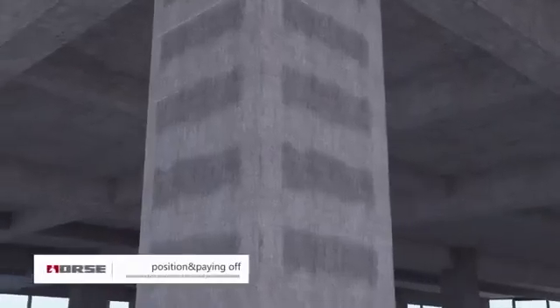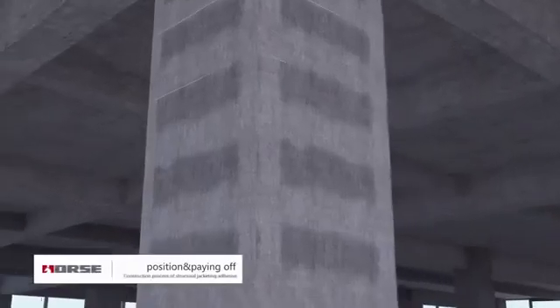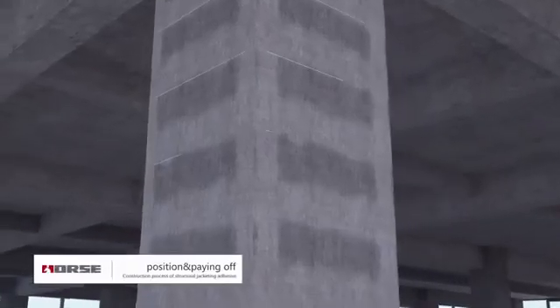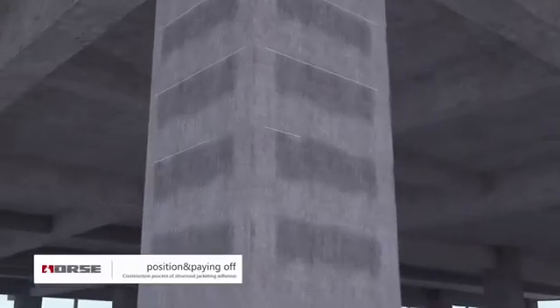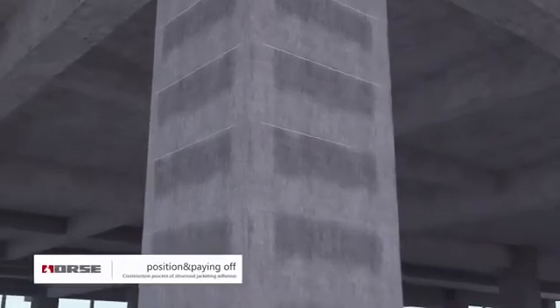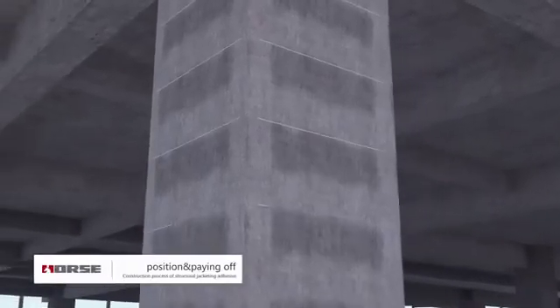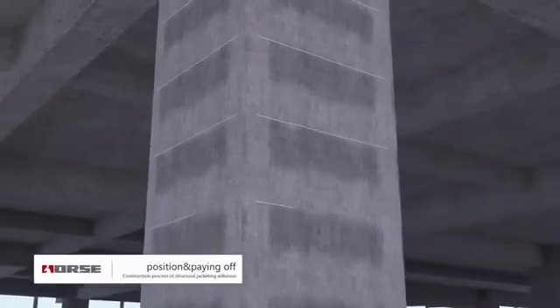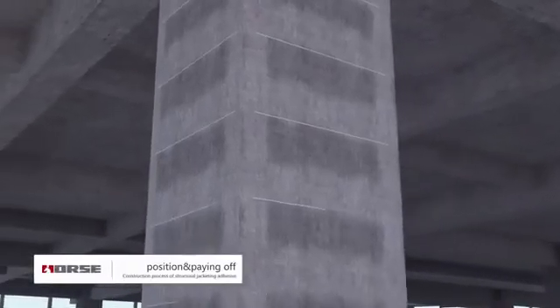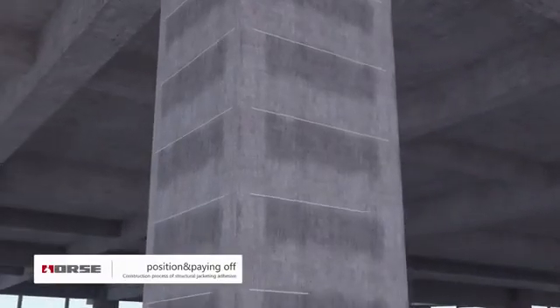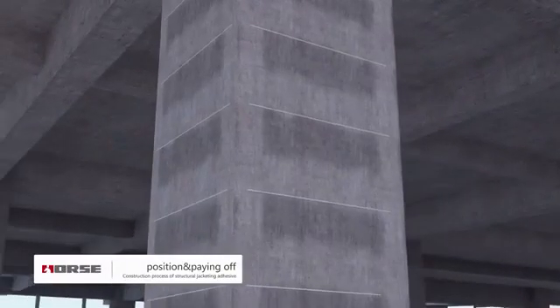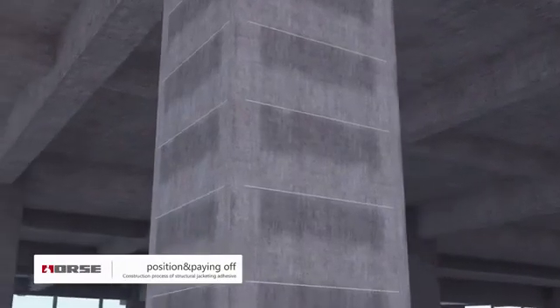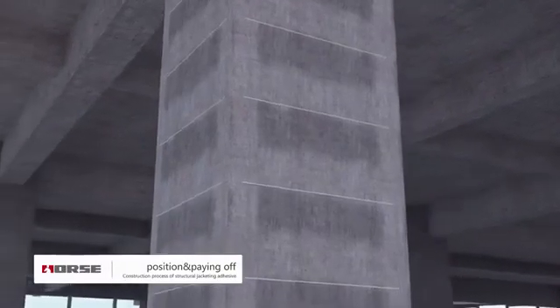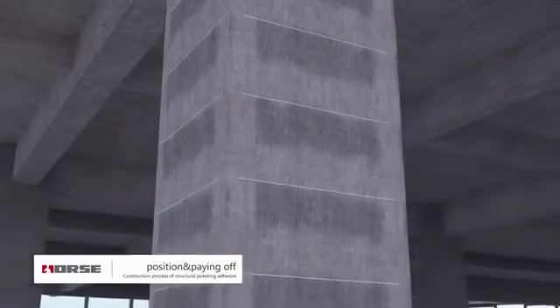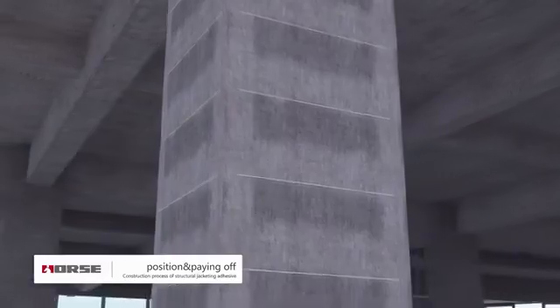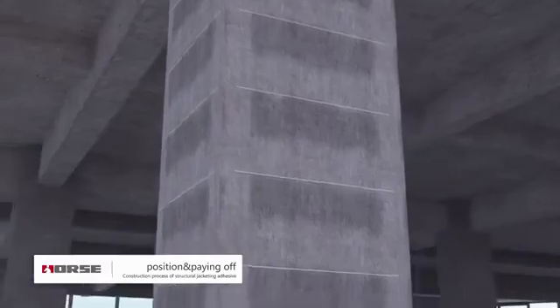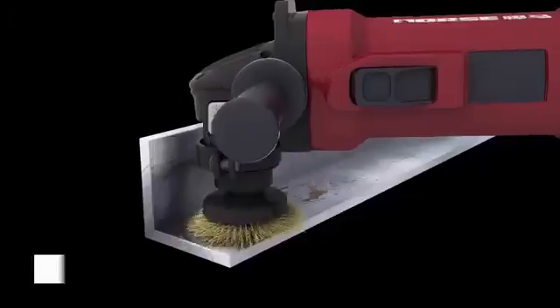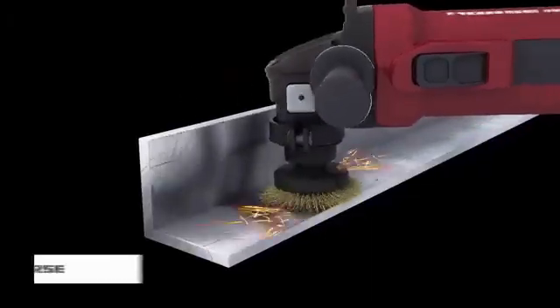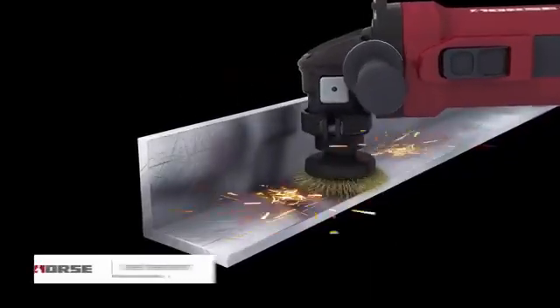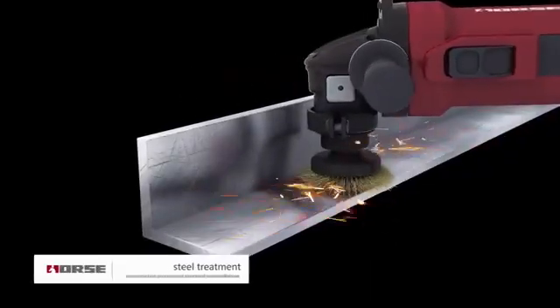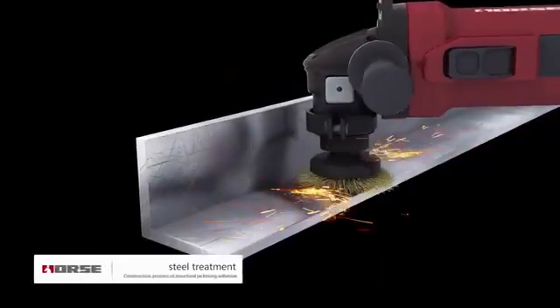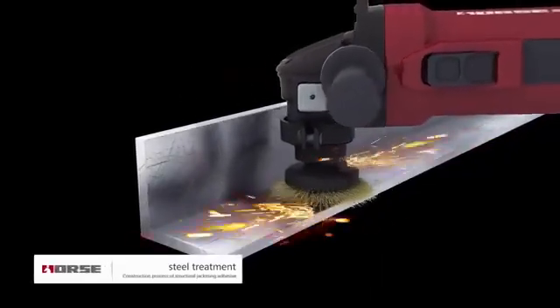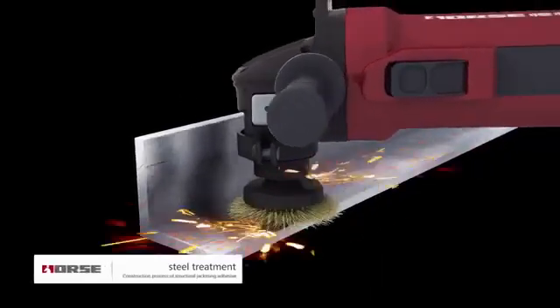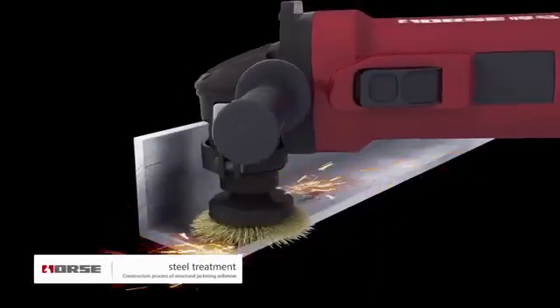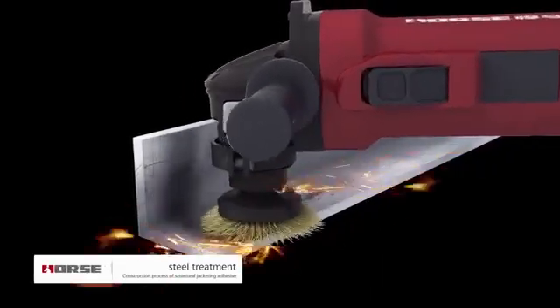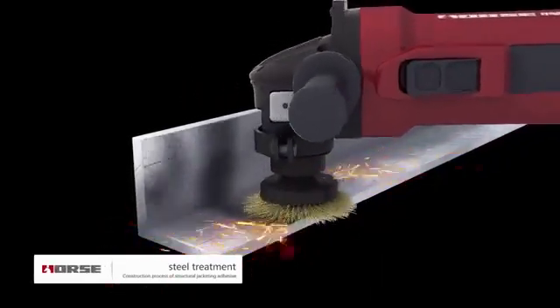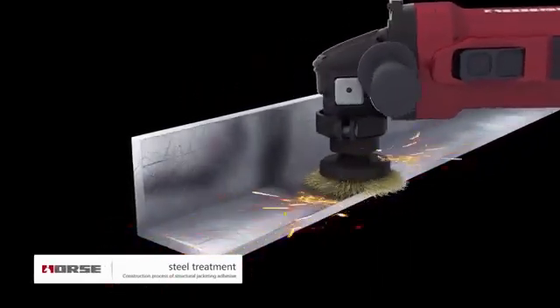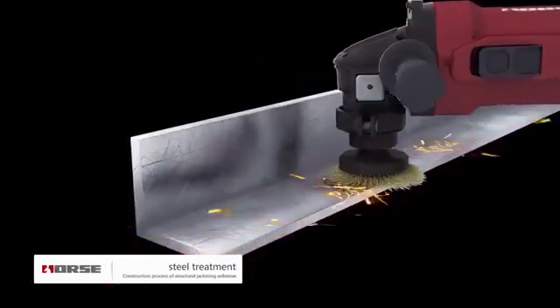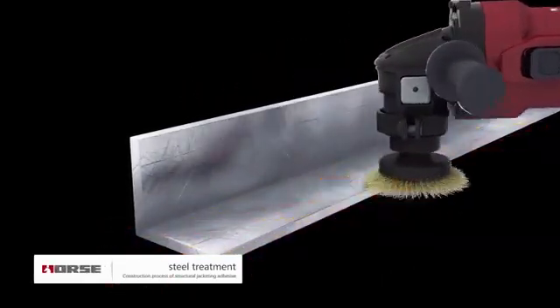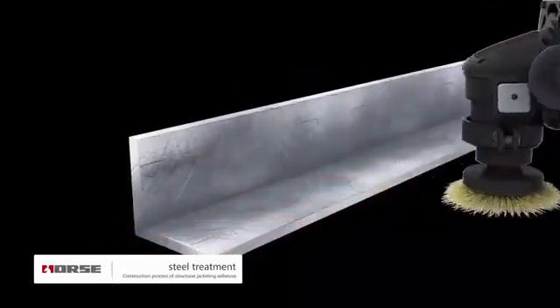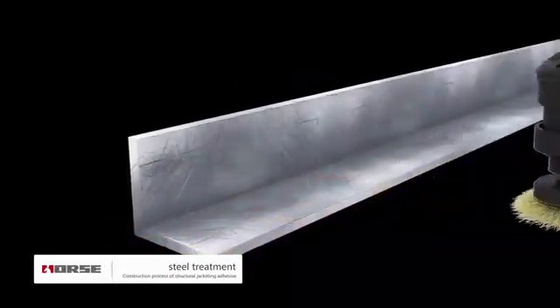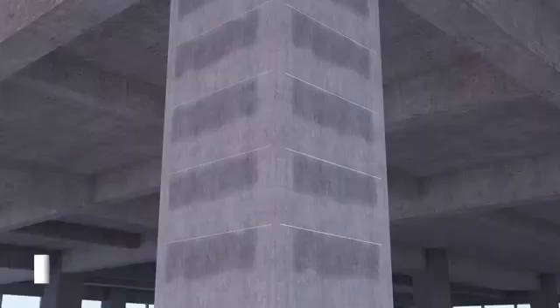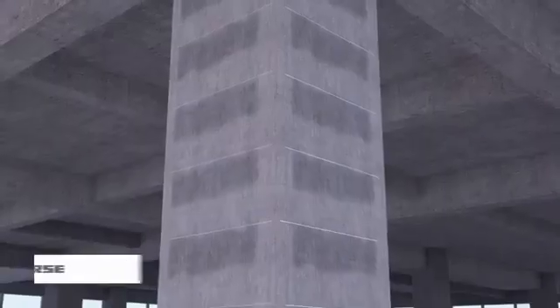Locate the set out according to the drawing. Grind and roughen the adhering surface of the angle bar and batten plate.